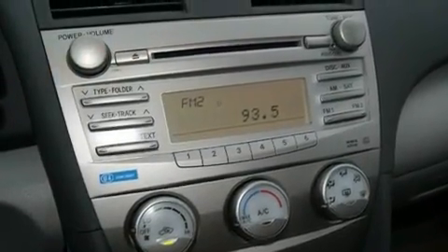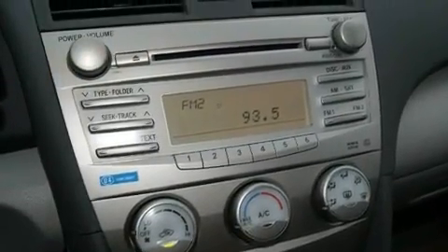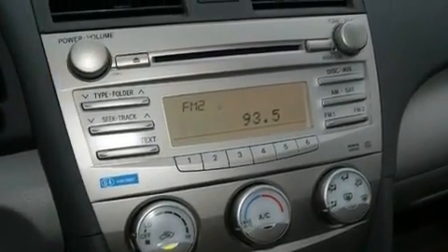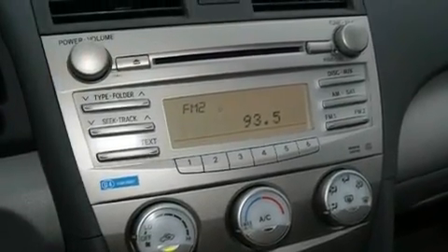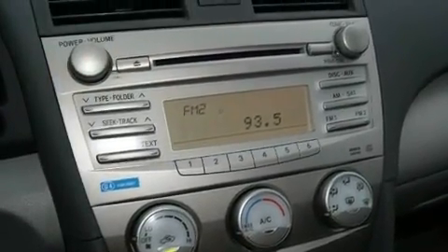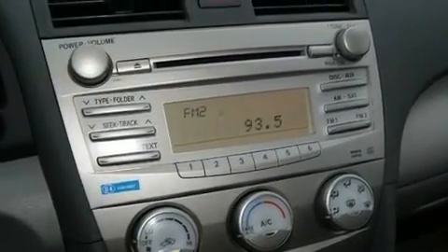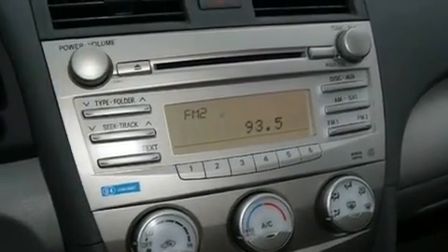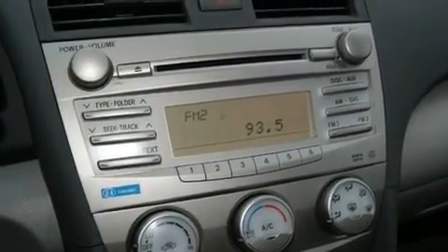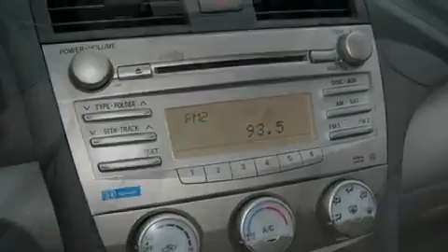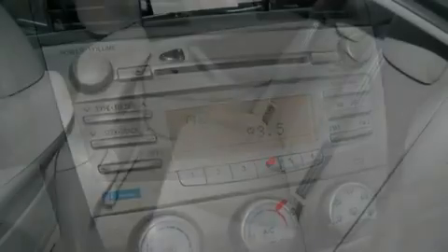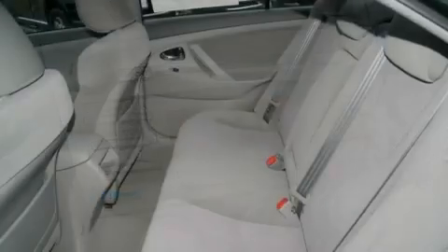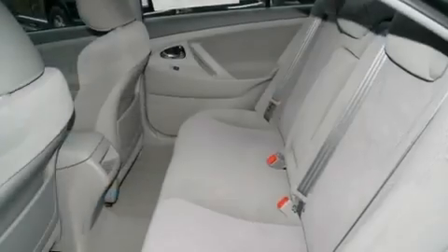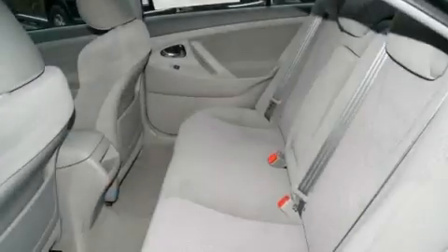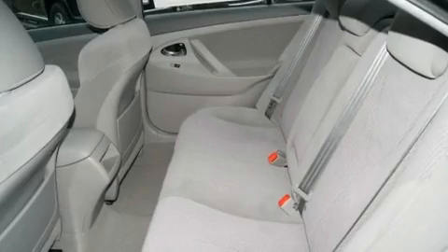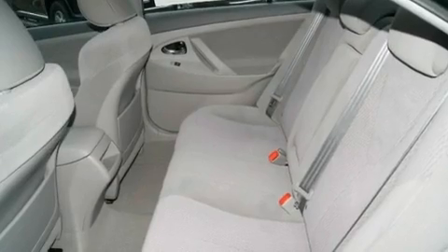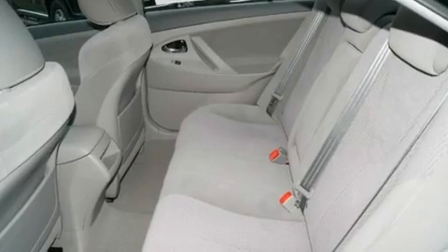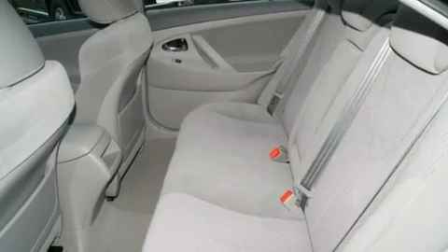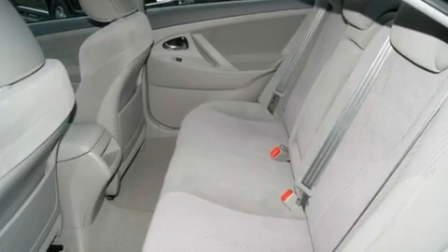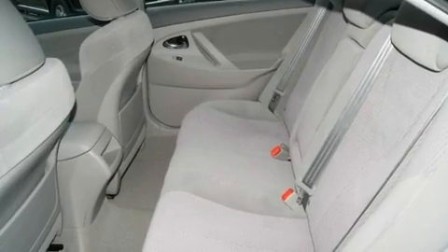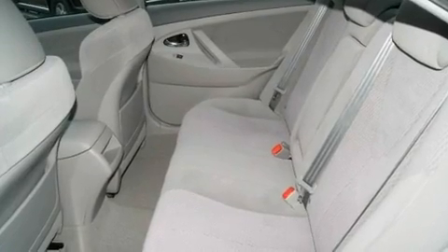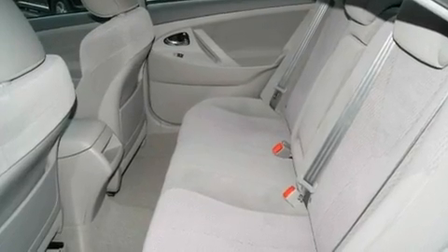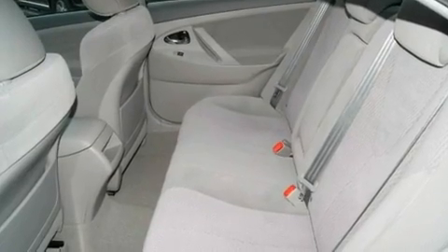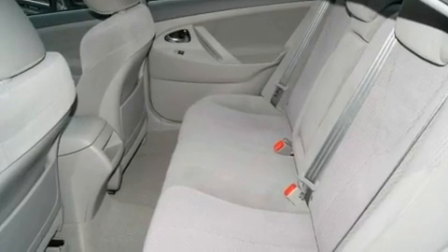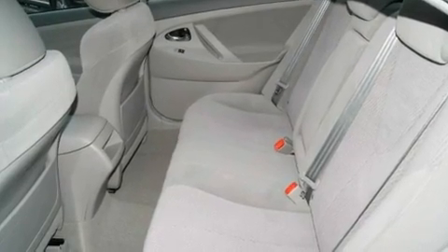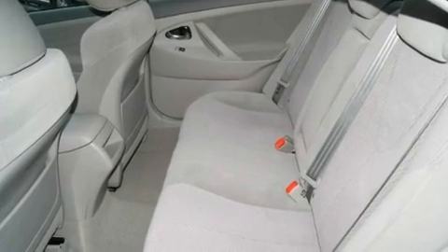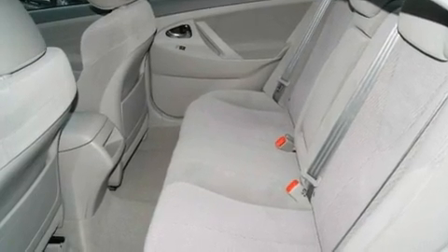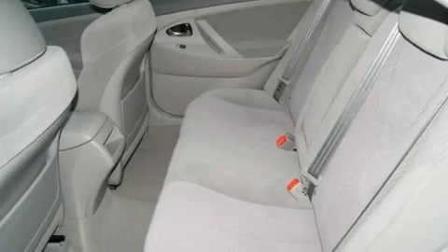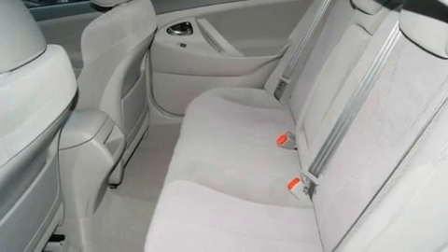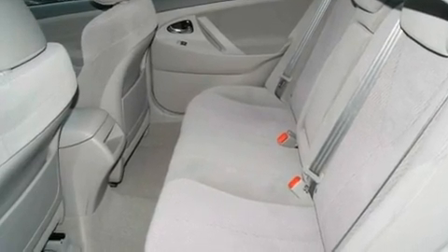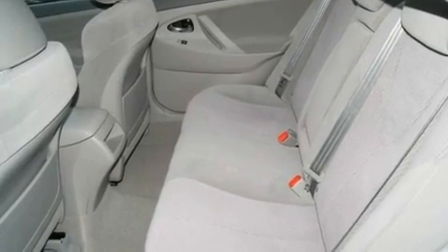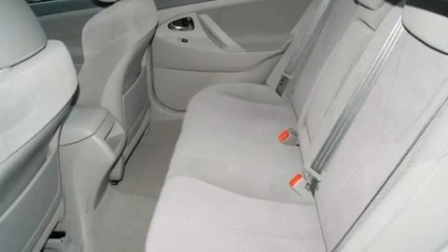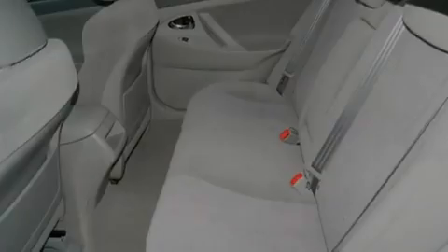Additional features include an anti-lock braking system, a rear window defroster, a keyless entry system, and an anti-theft protection system.